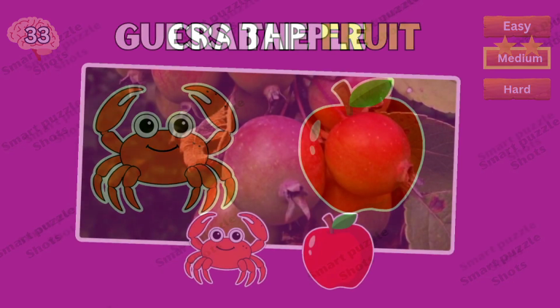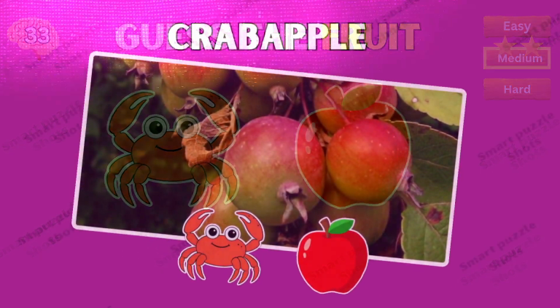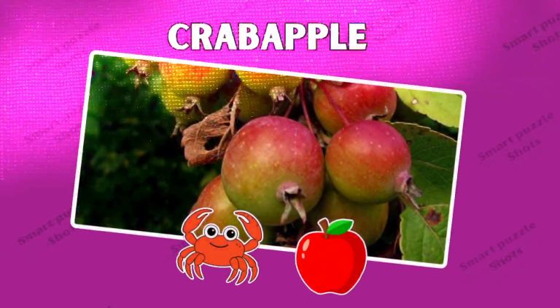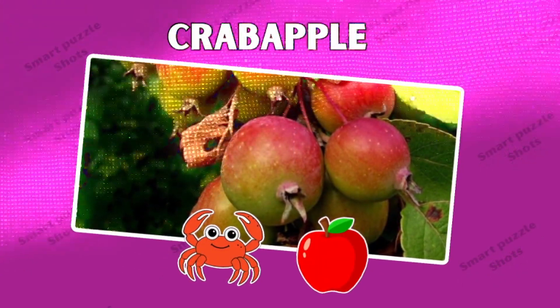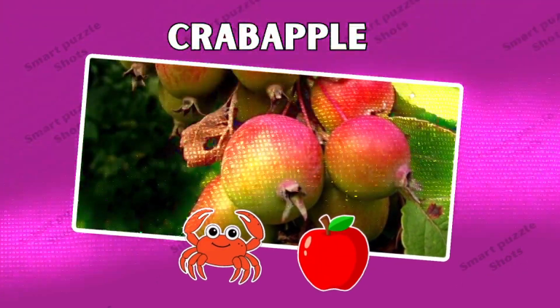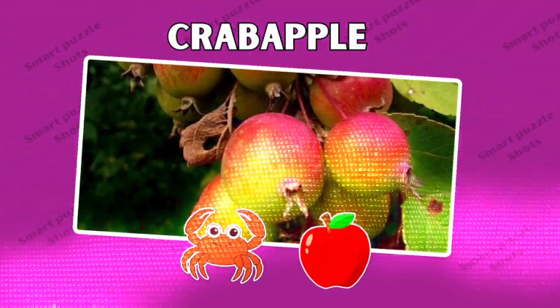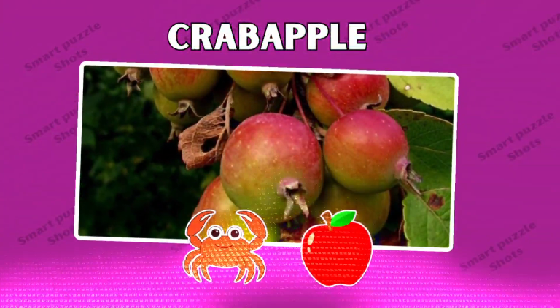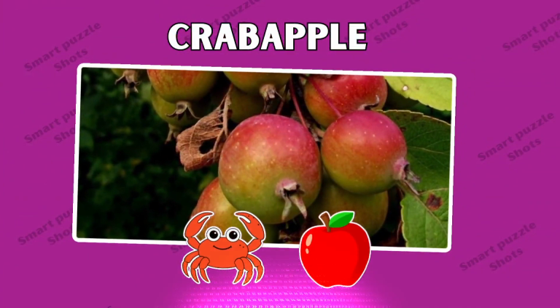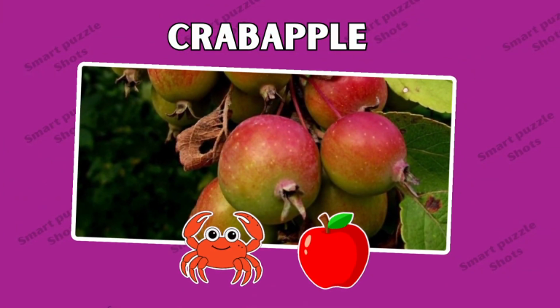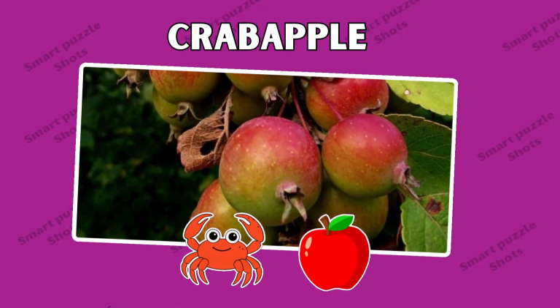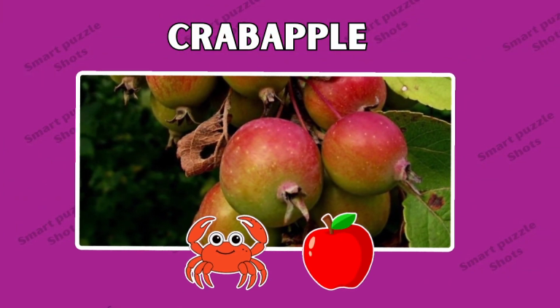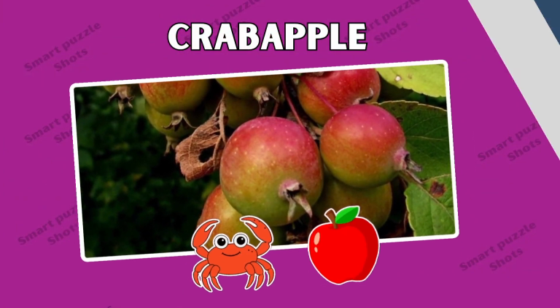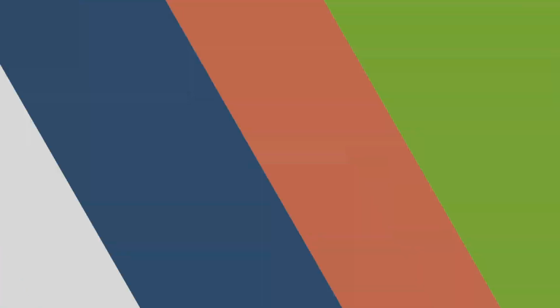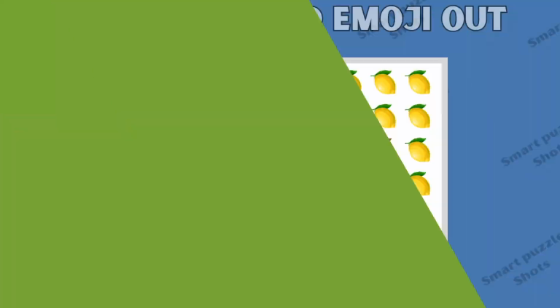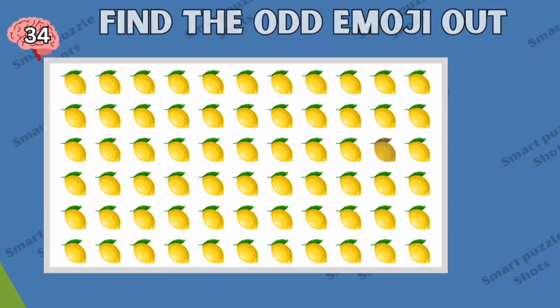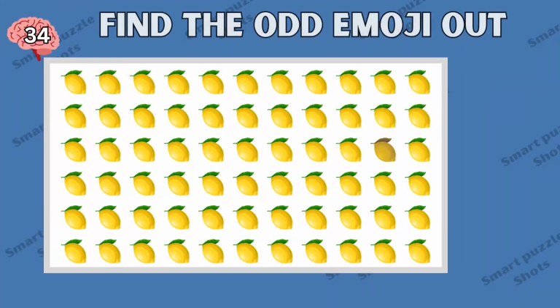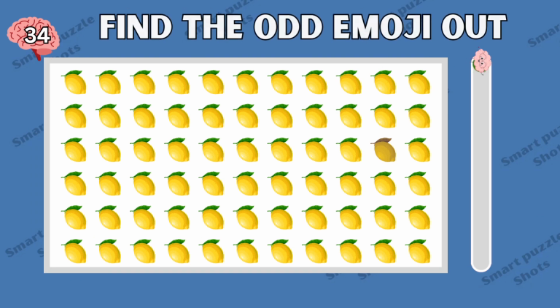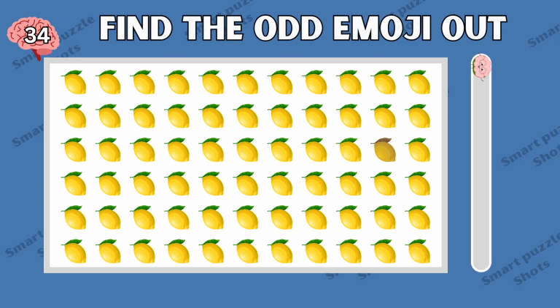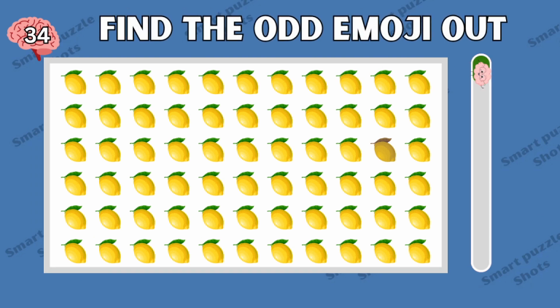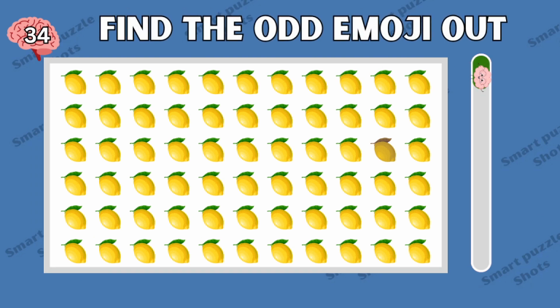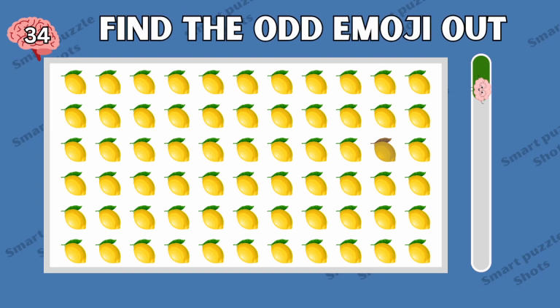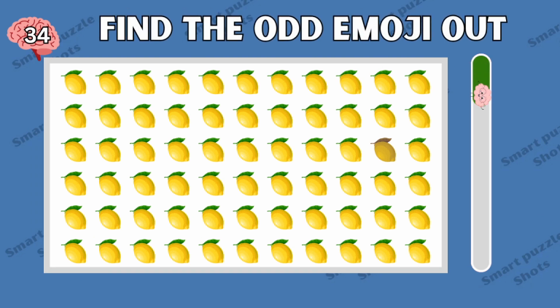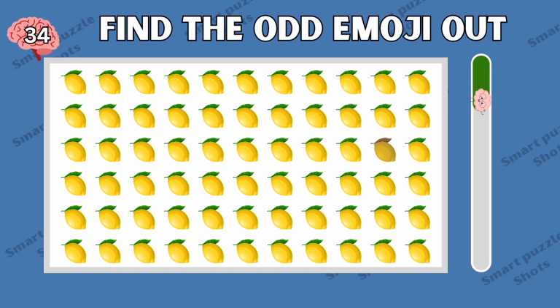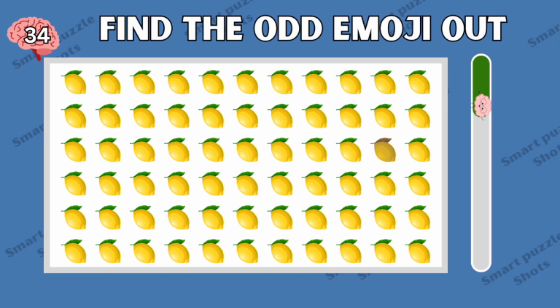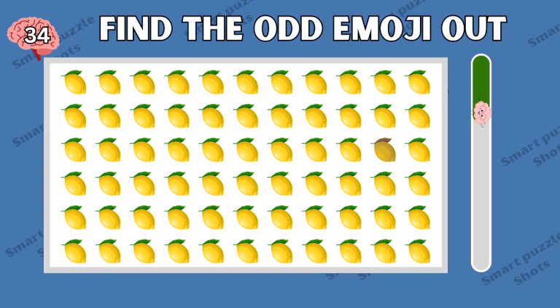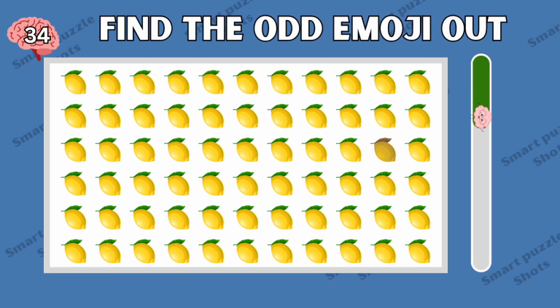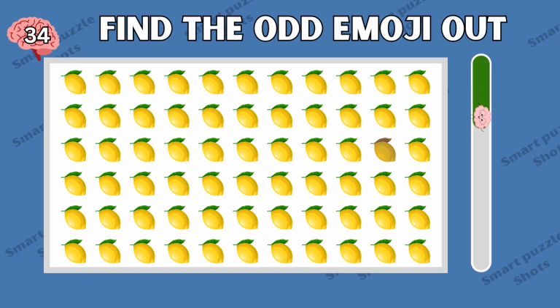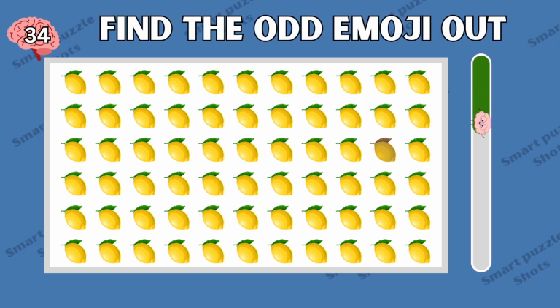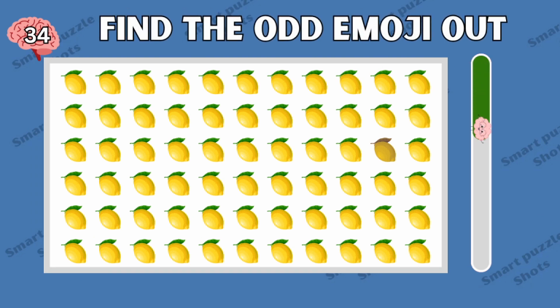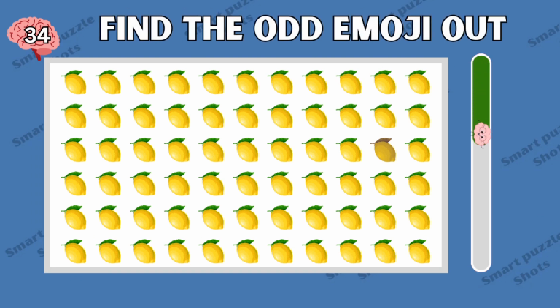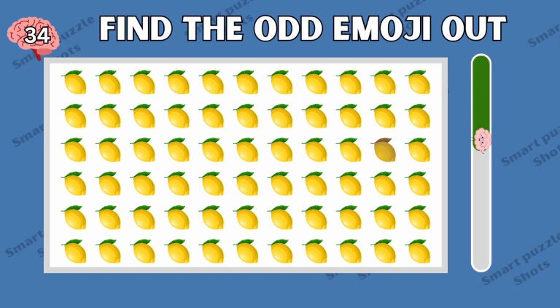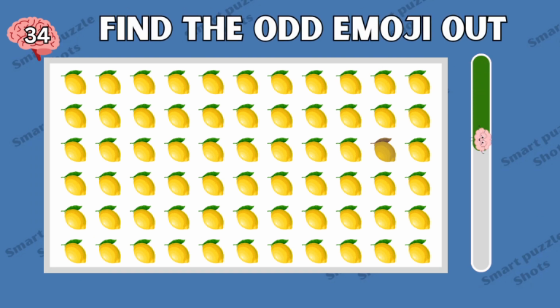Fantastic, the answer is crab apple. Now try to find the odd emoji out of these lemon emojis.